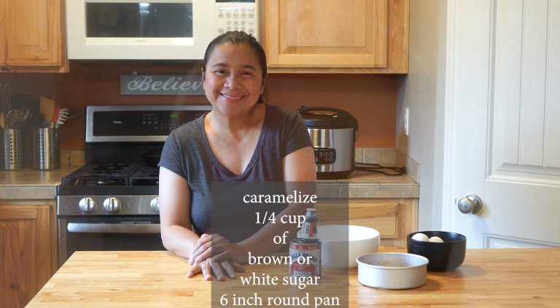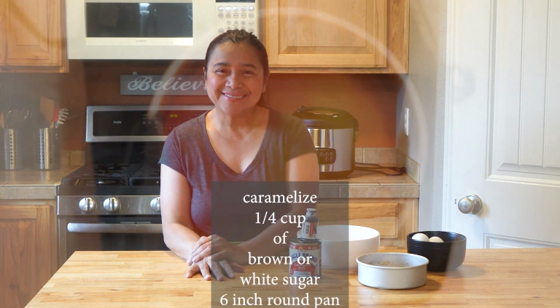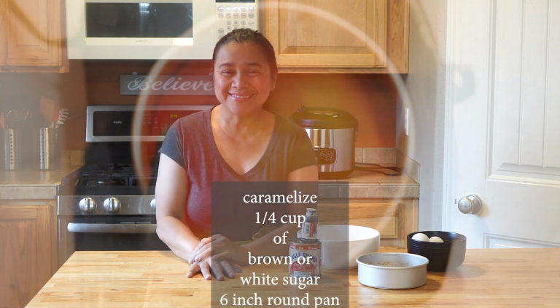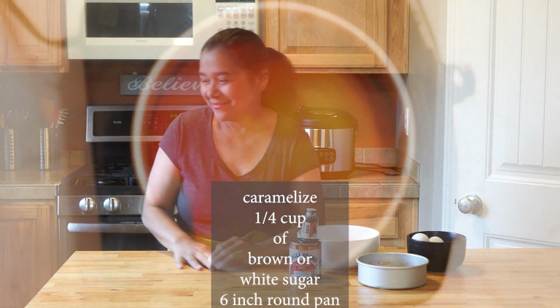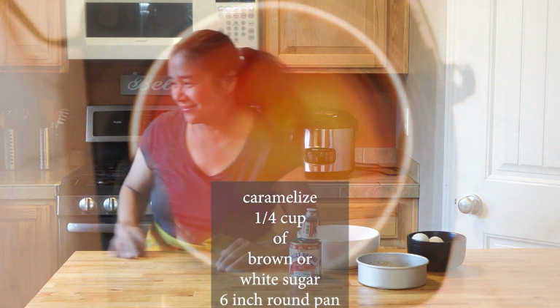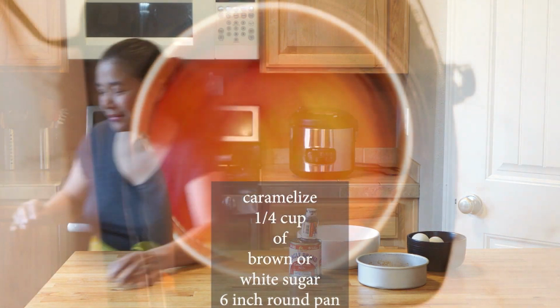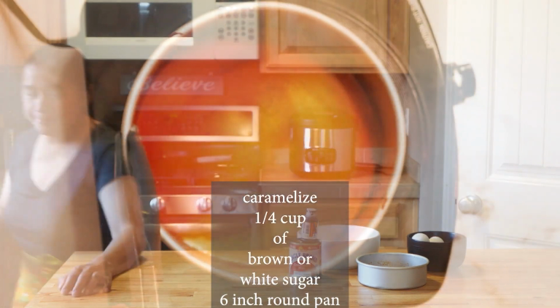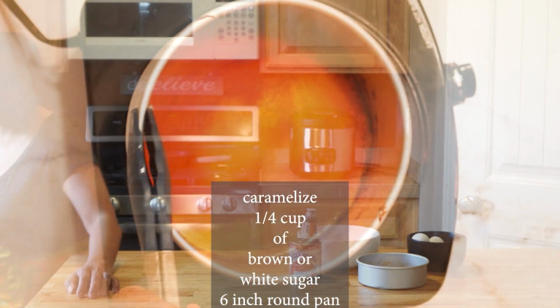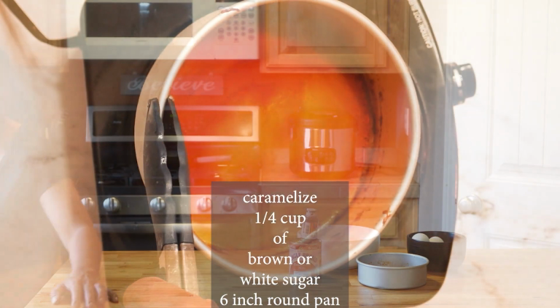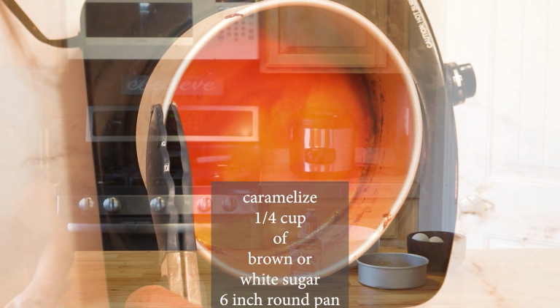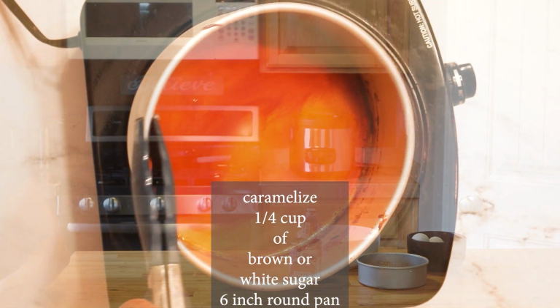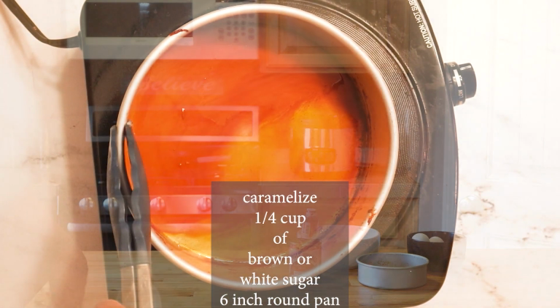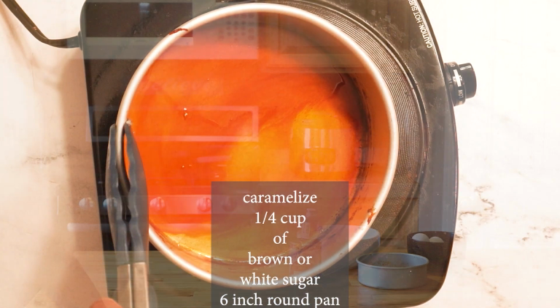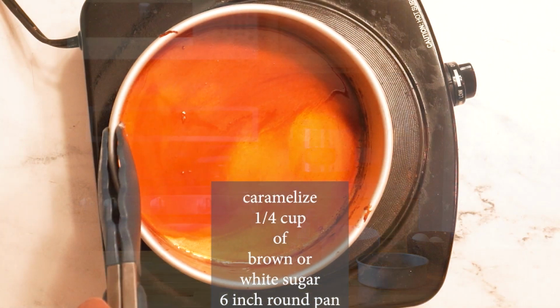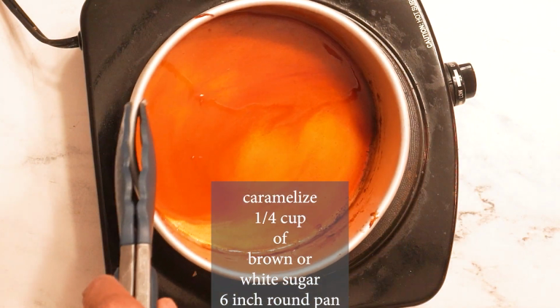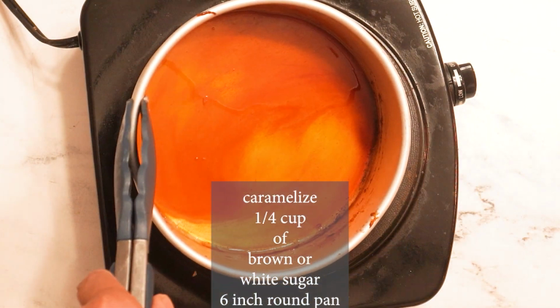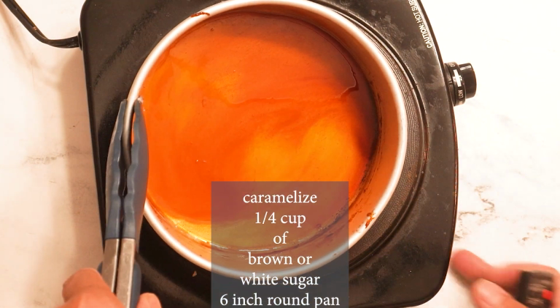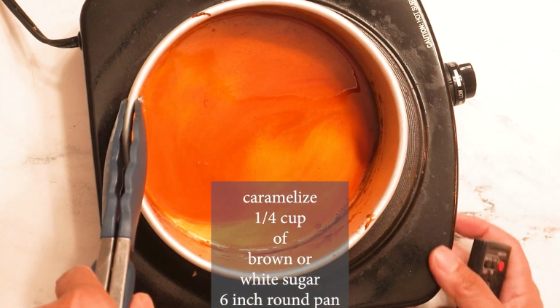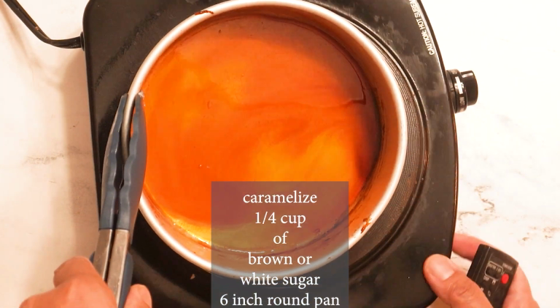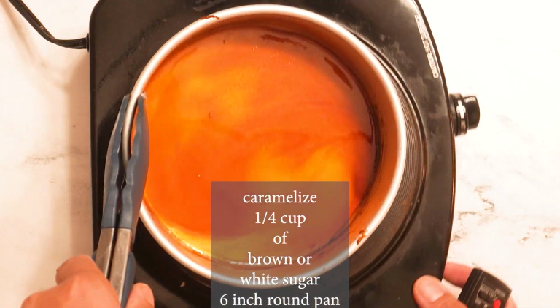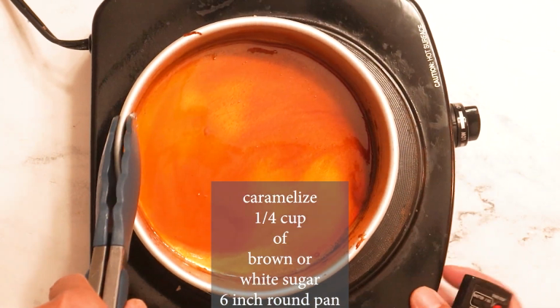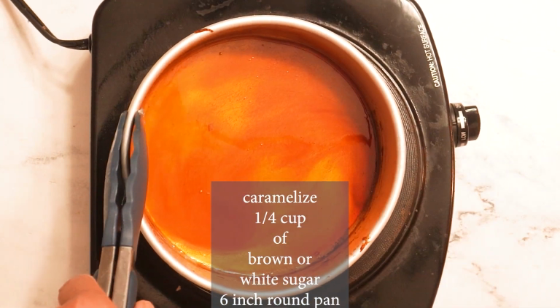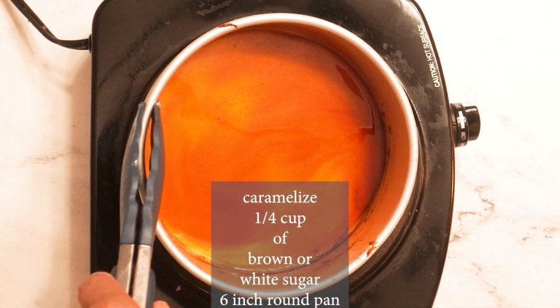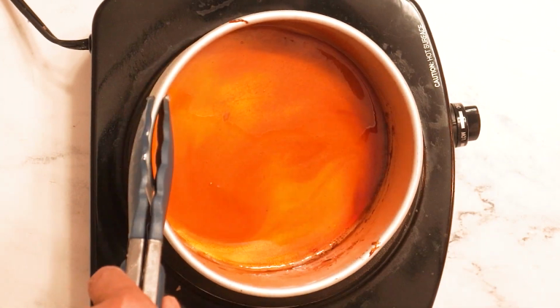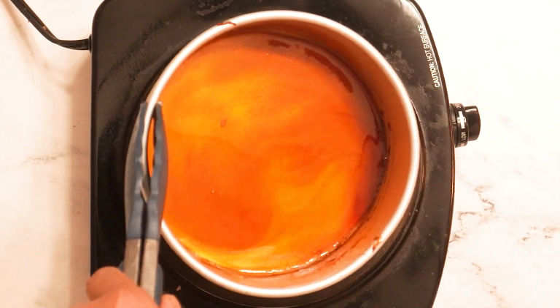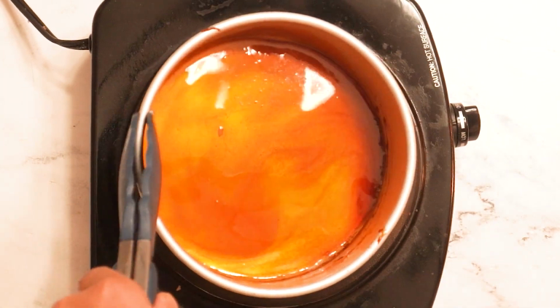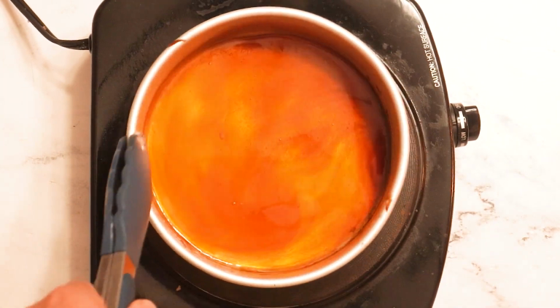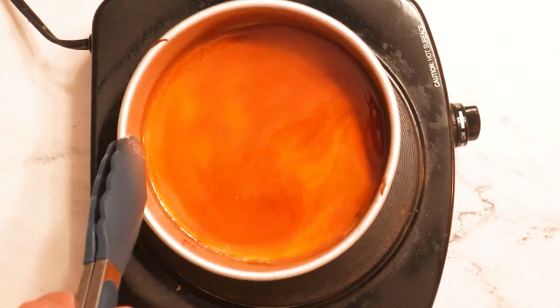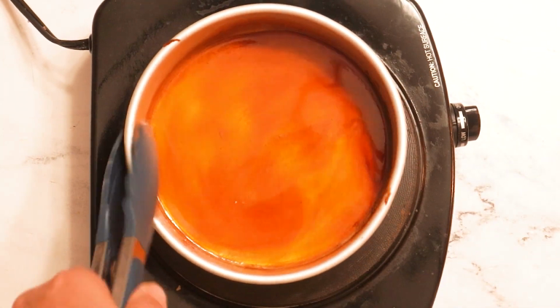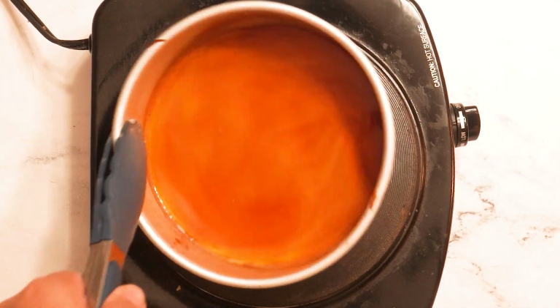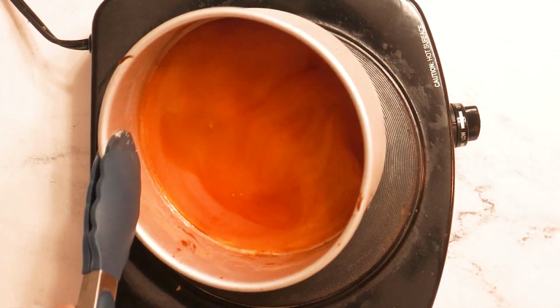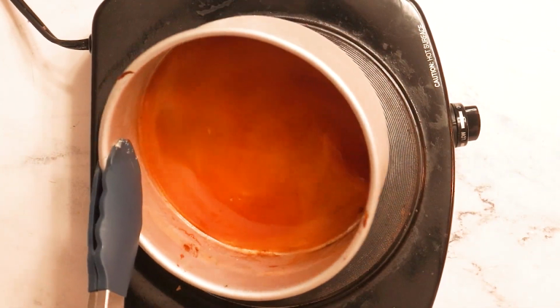First, you have to caramelize 1/4 cup of granulated sugar or brown sugar. This will serve as the base for your flan.